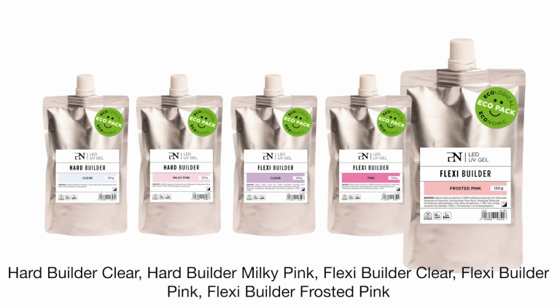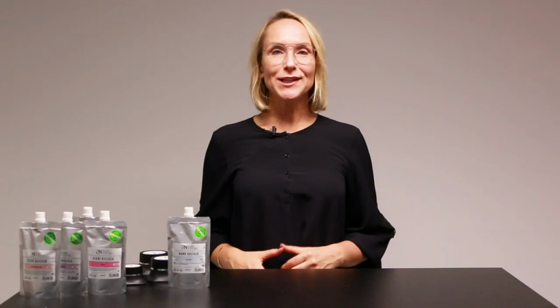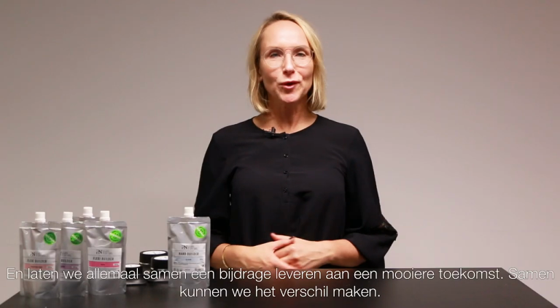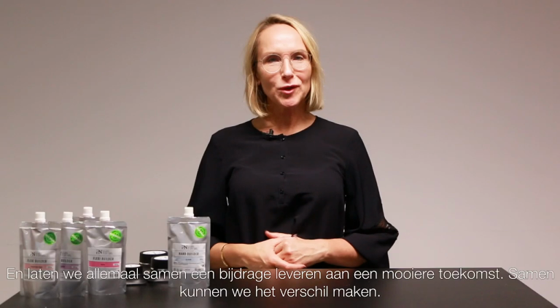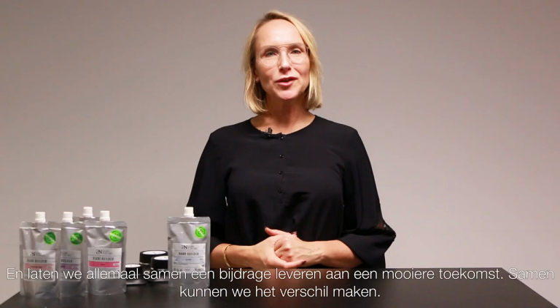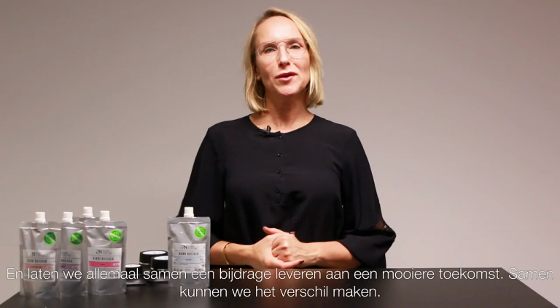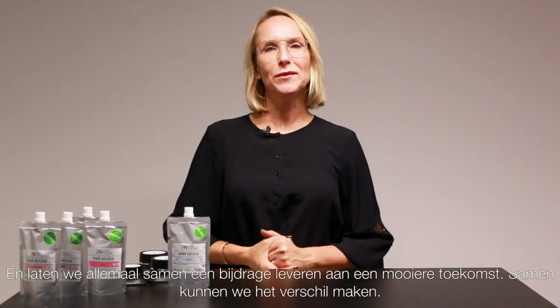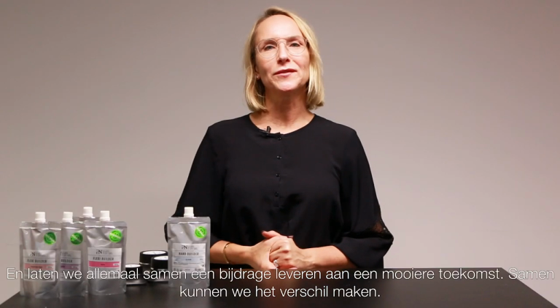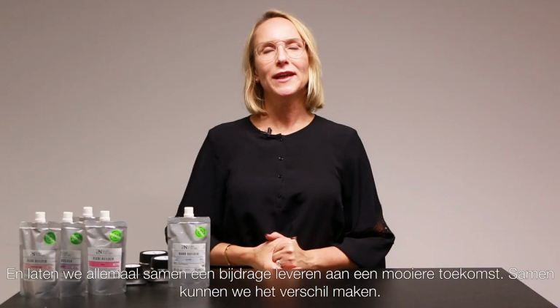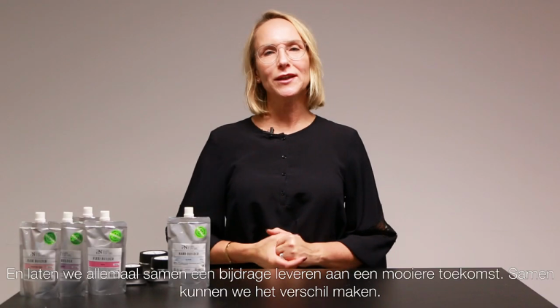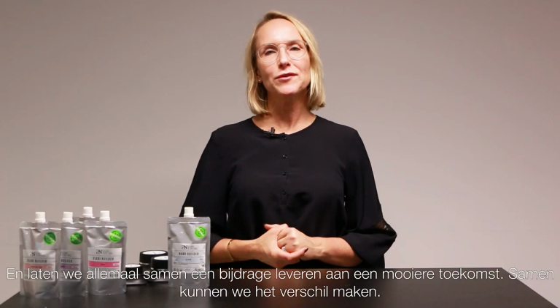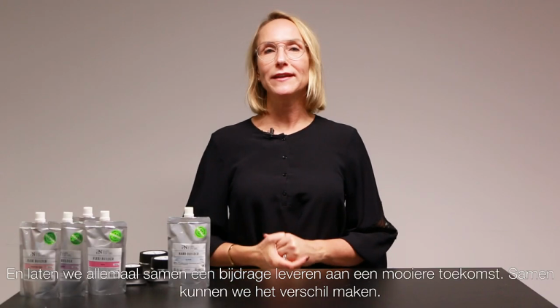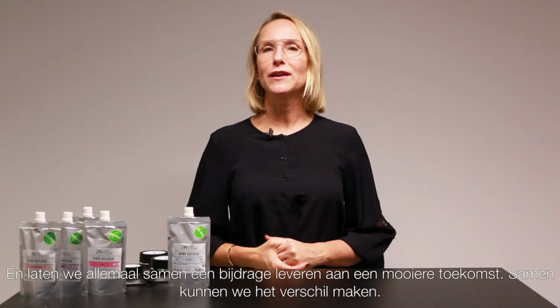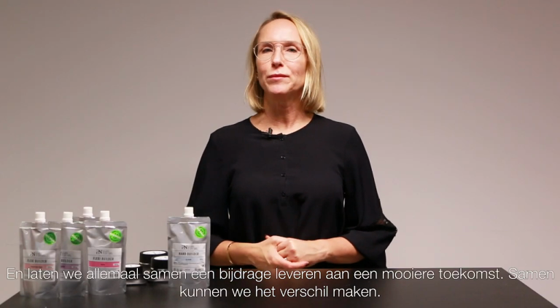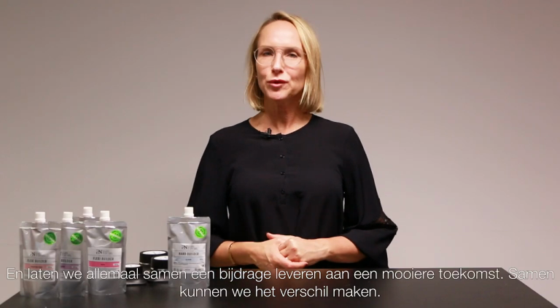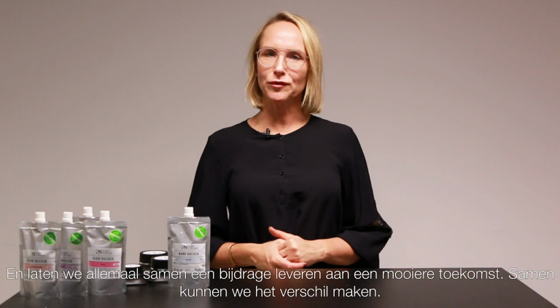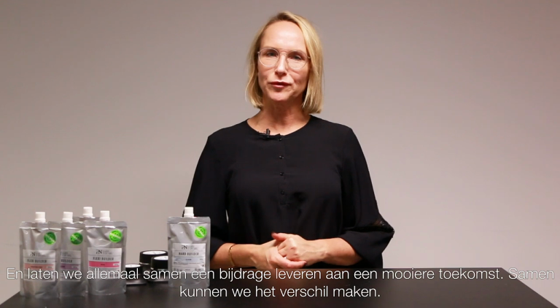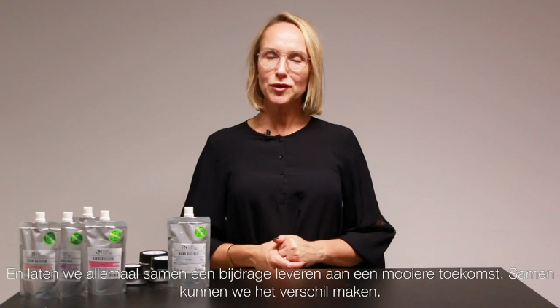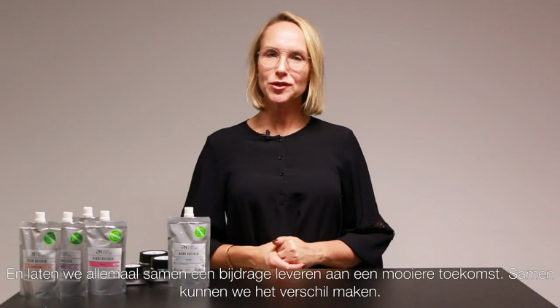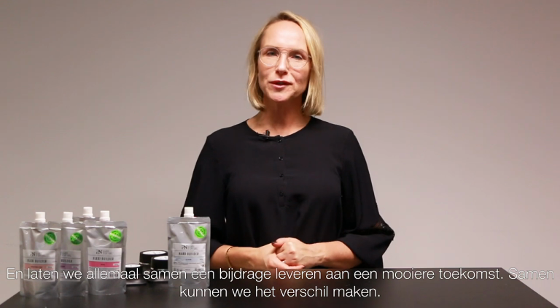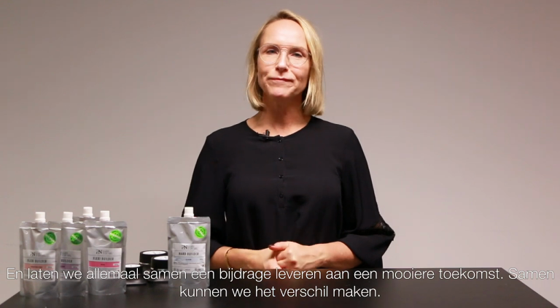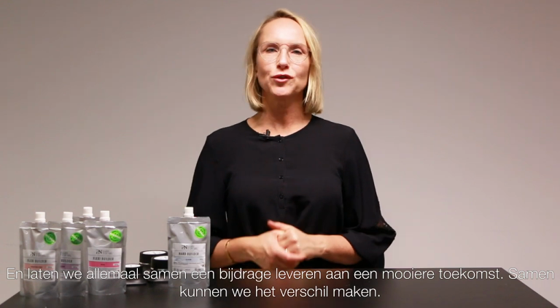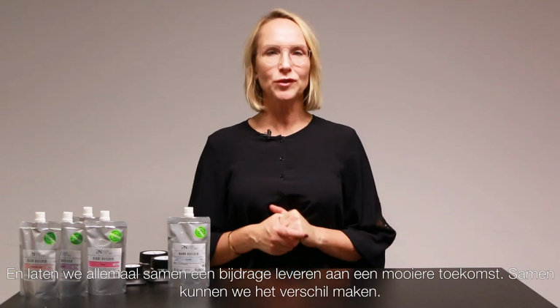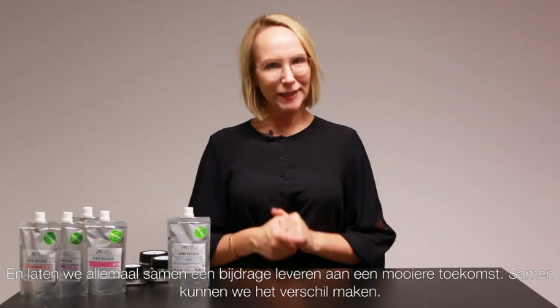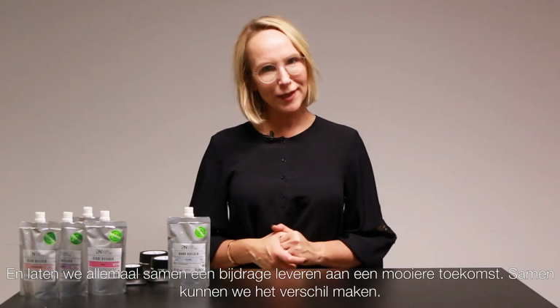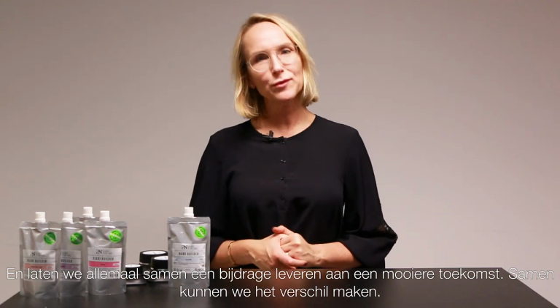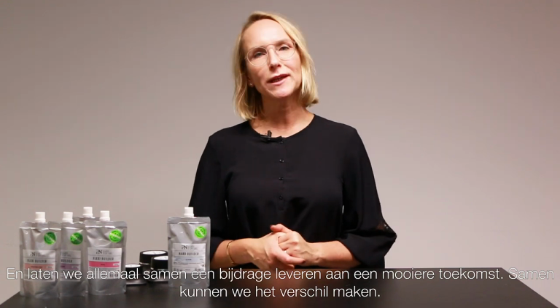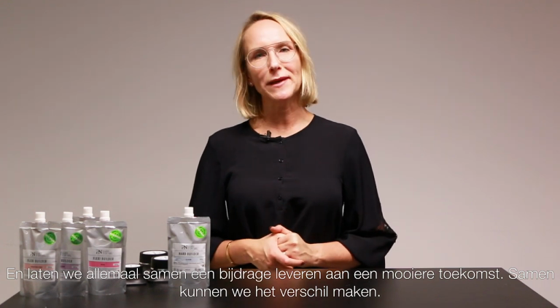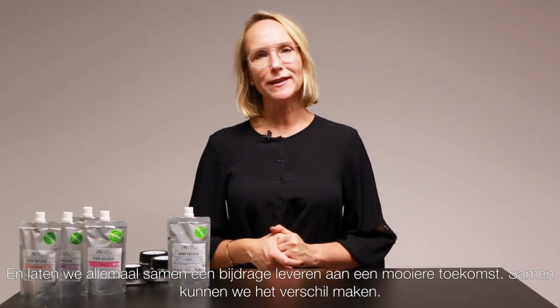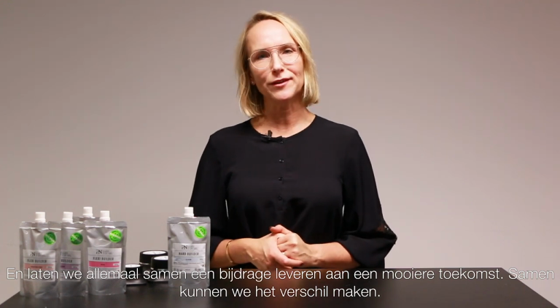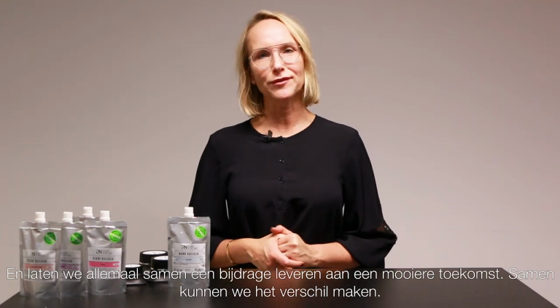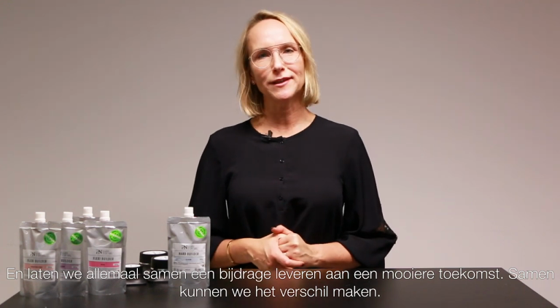Let's all contribute in creating a beautiful future. Together we can make the difference.